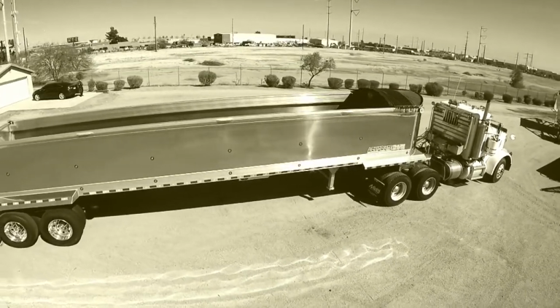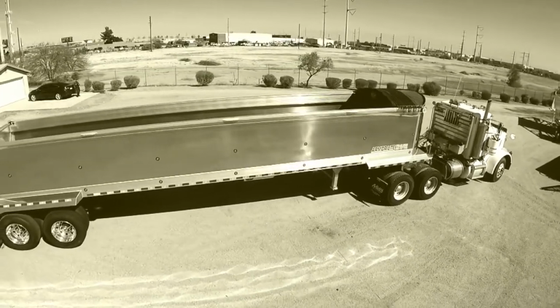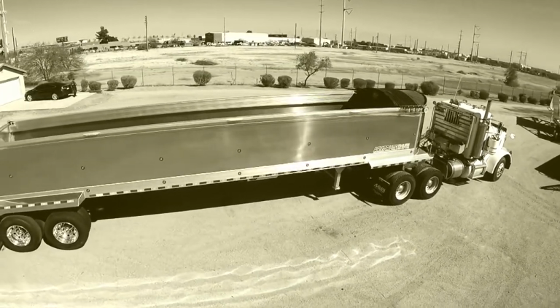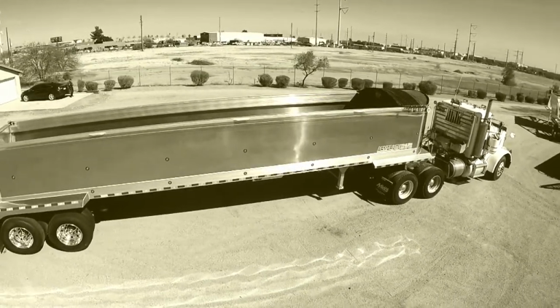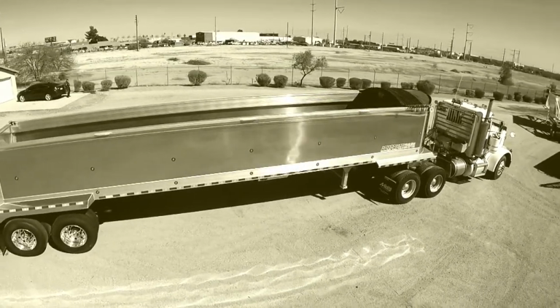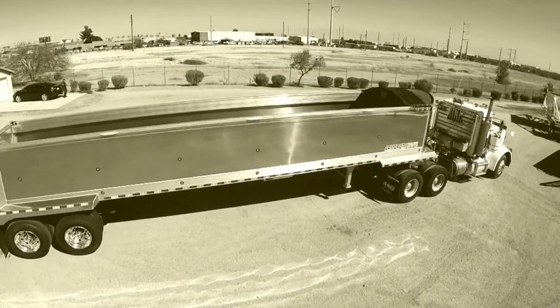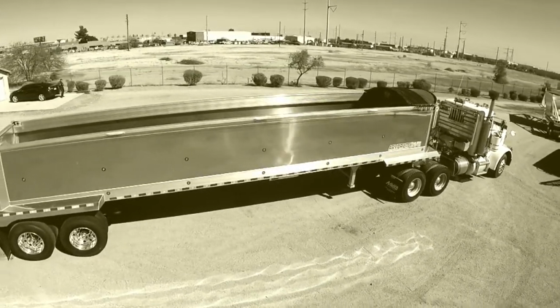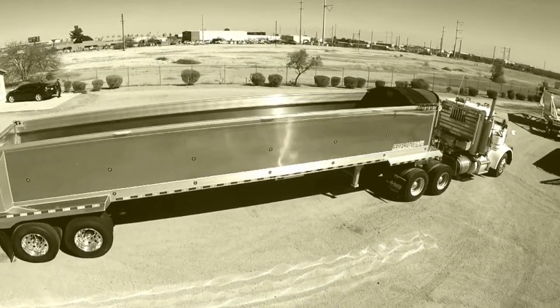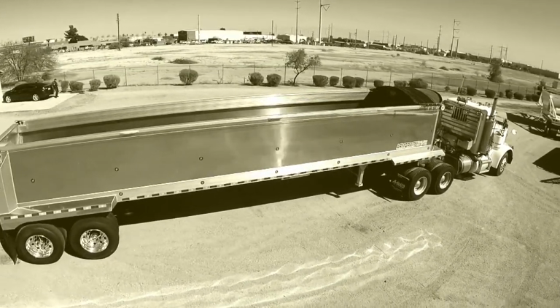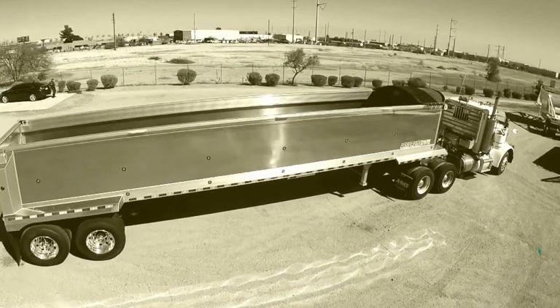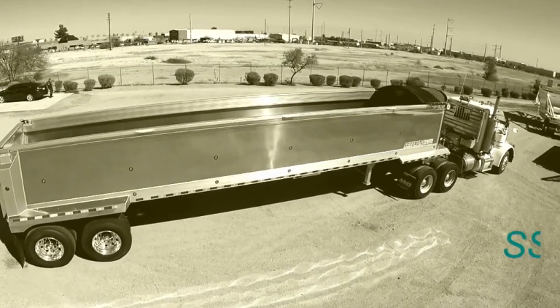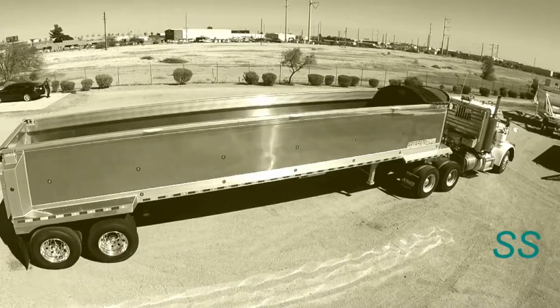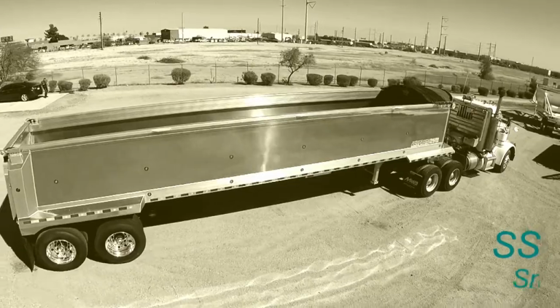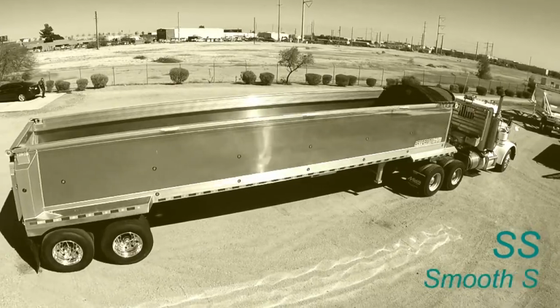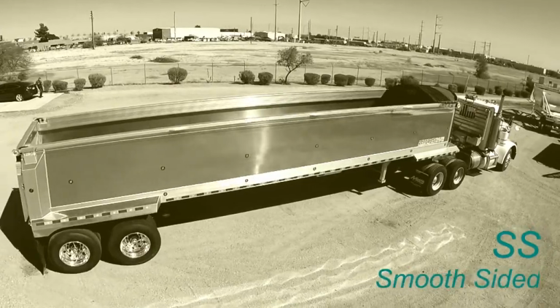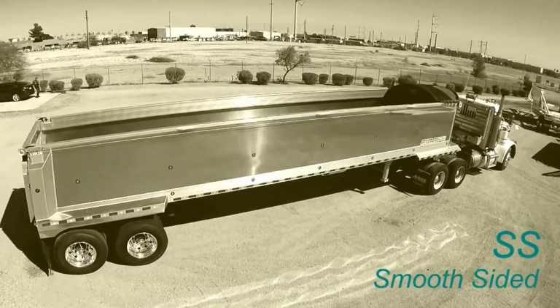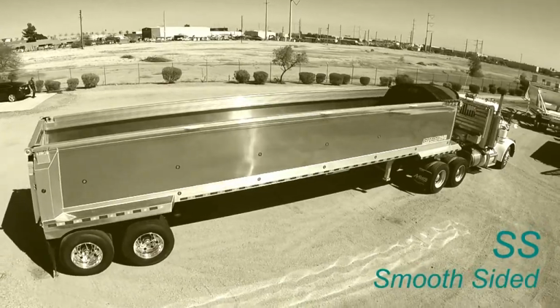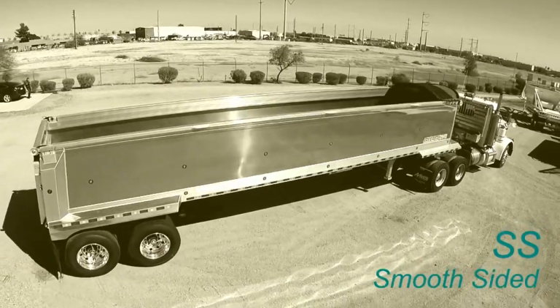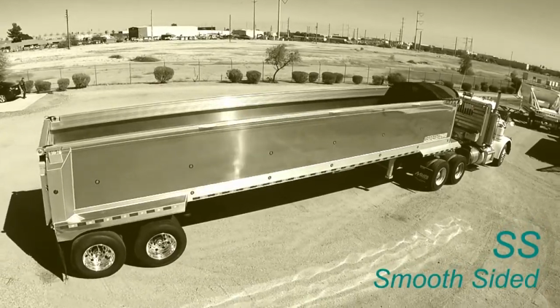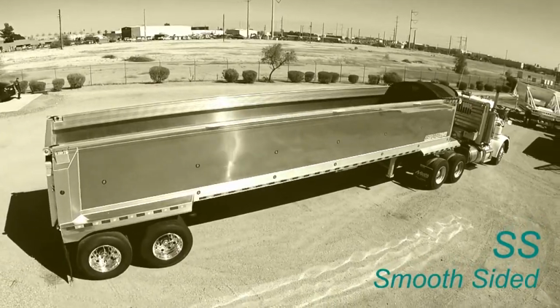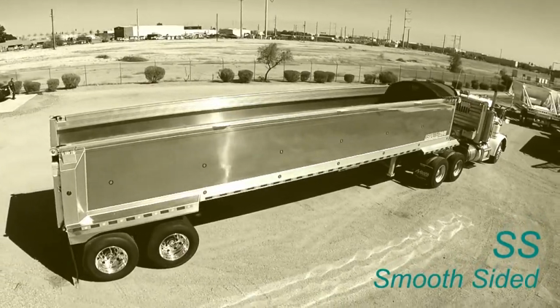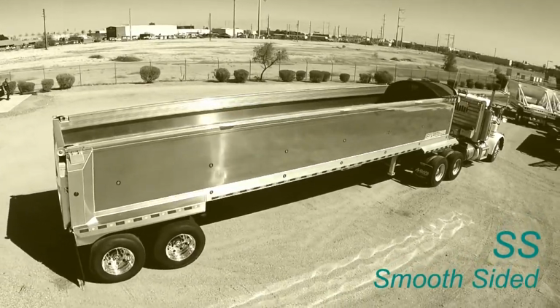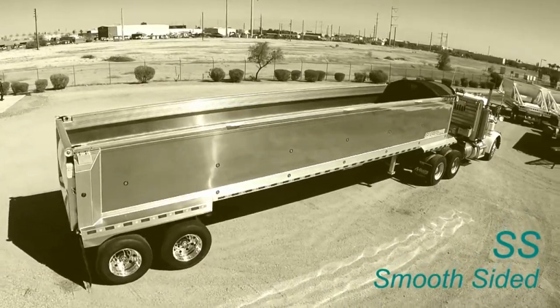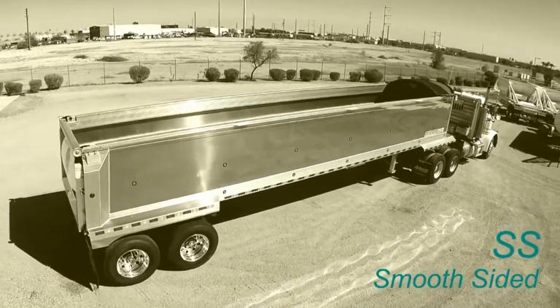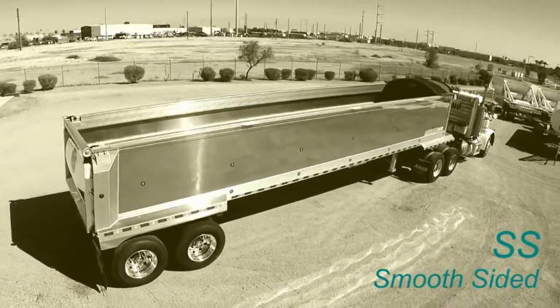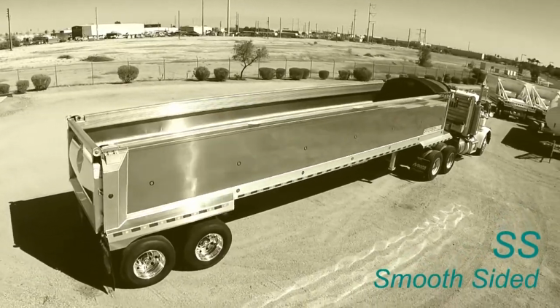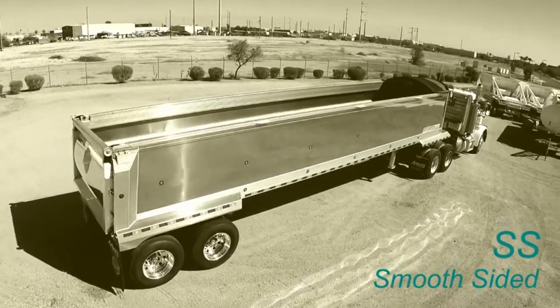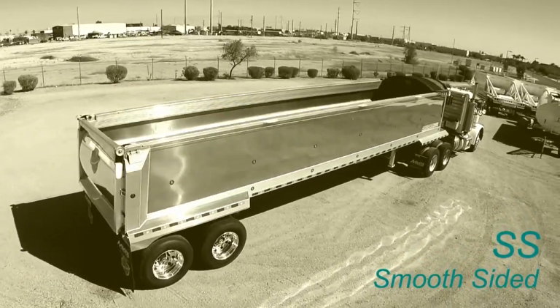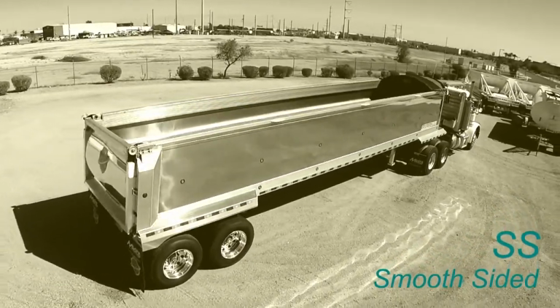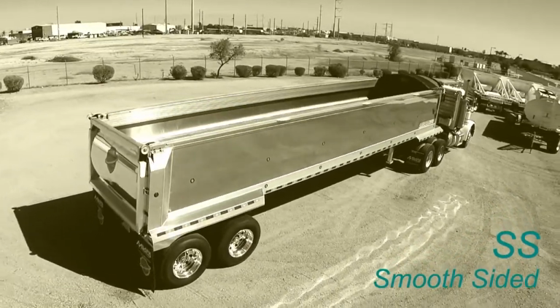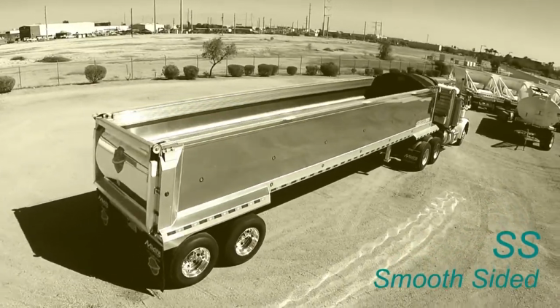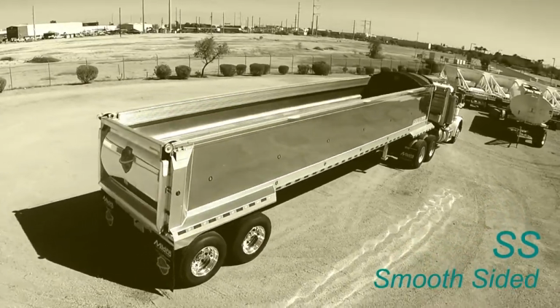Introducing the ArmorLite SS Aluminum End Dump Trailer, available at Mitko Sales.